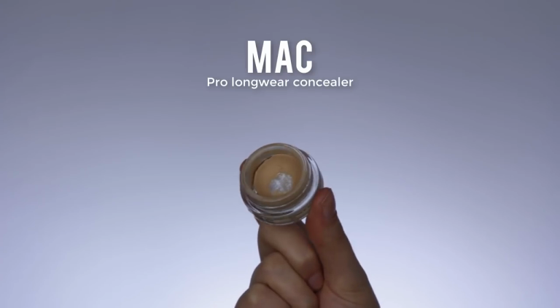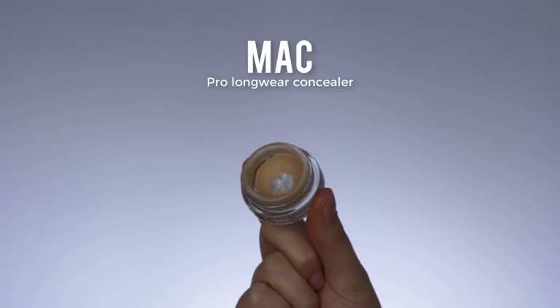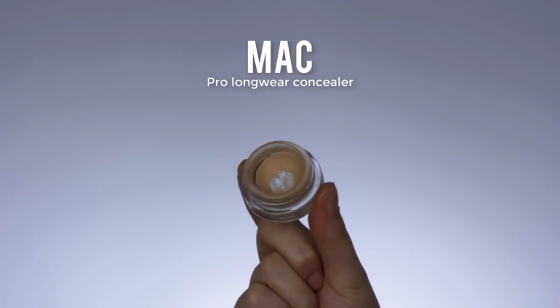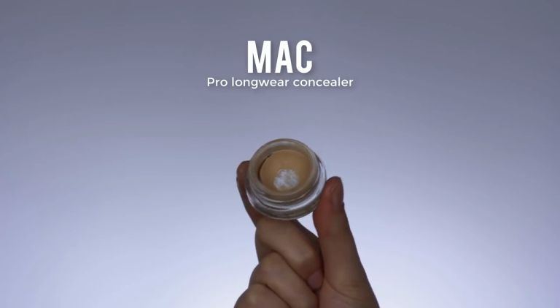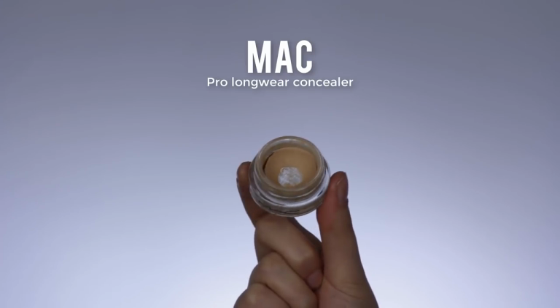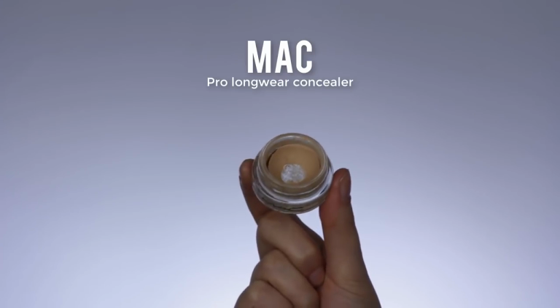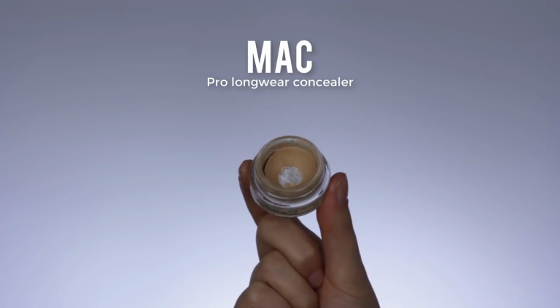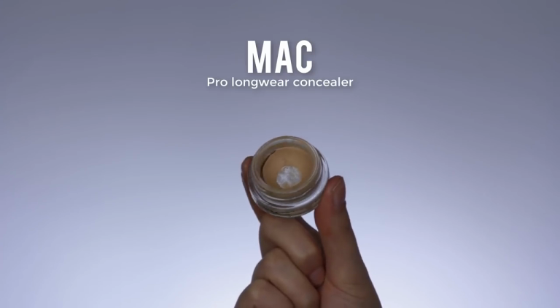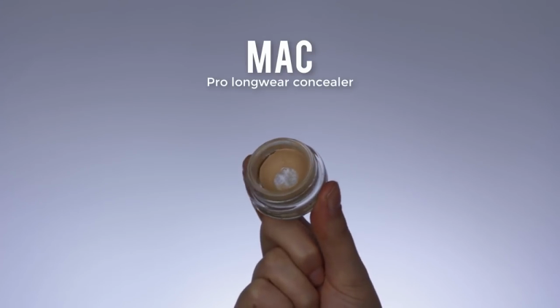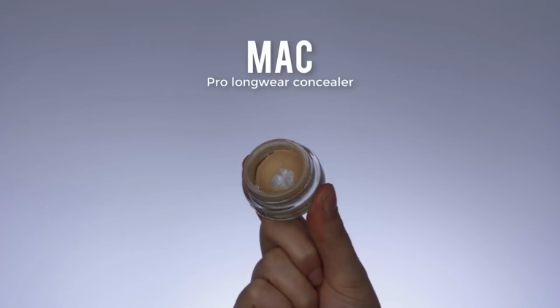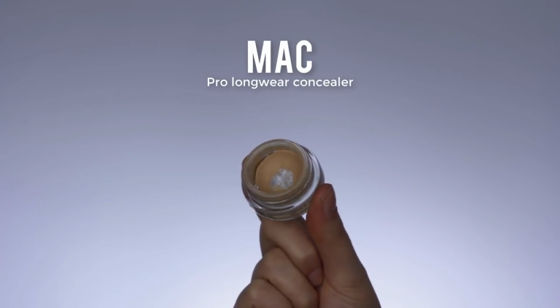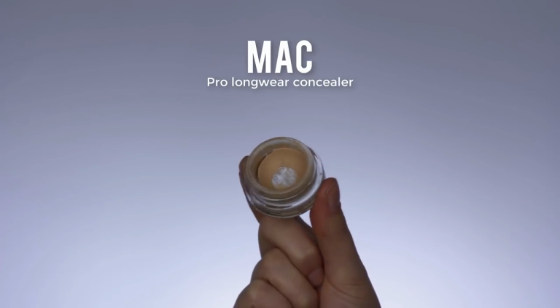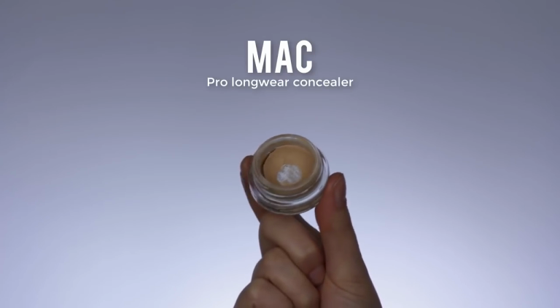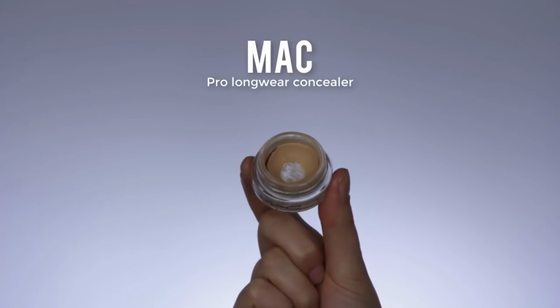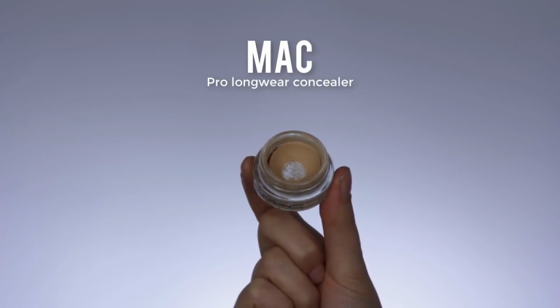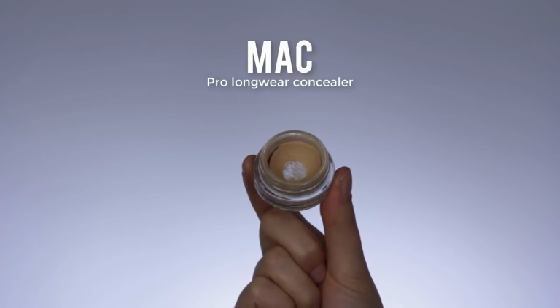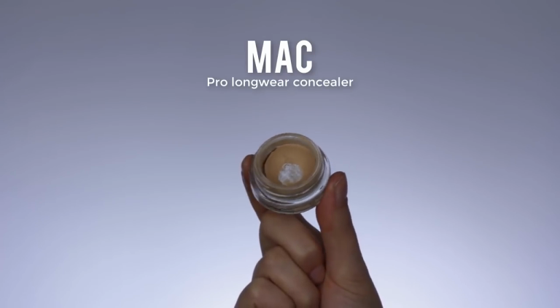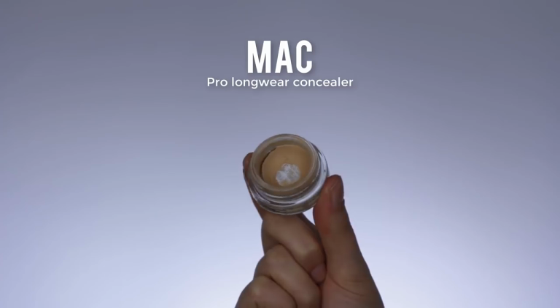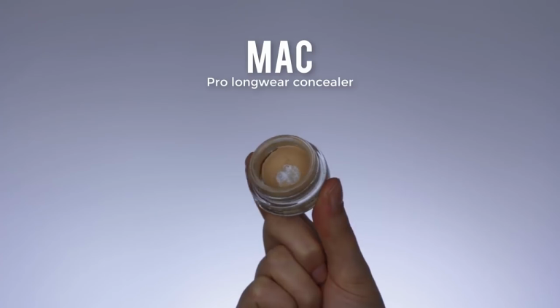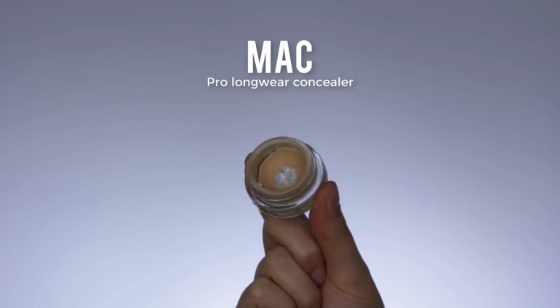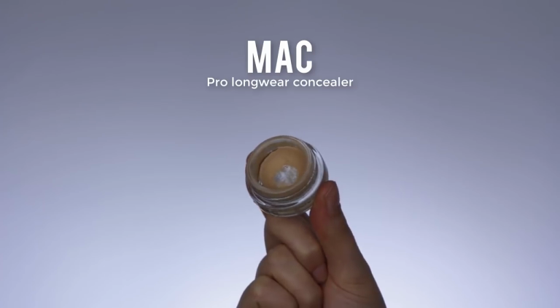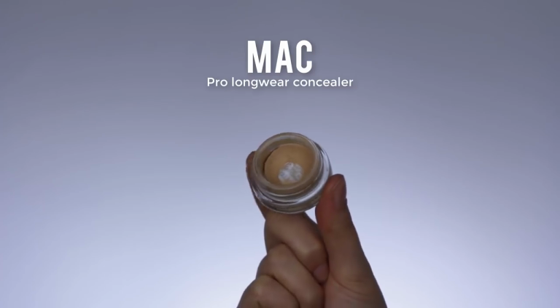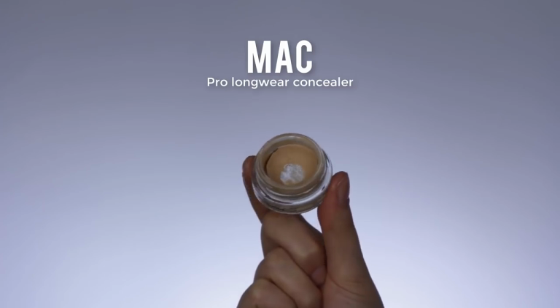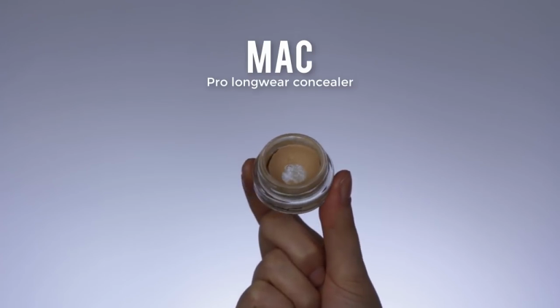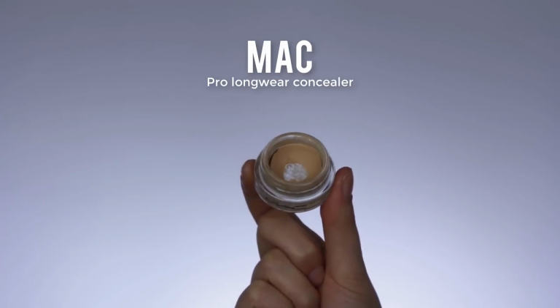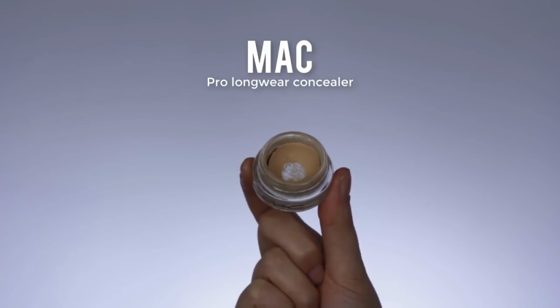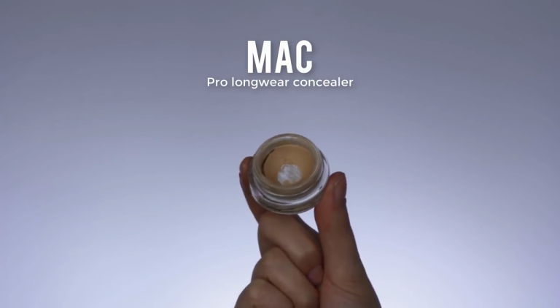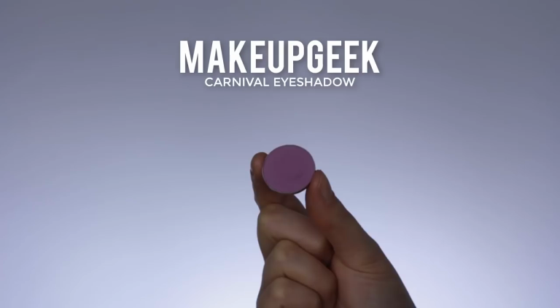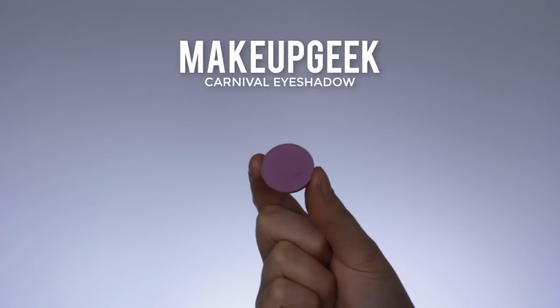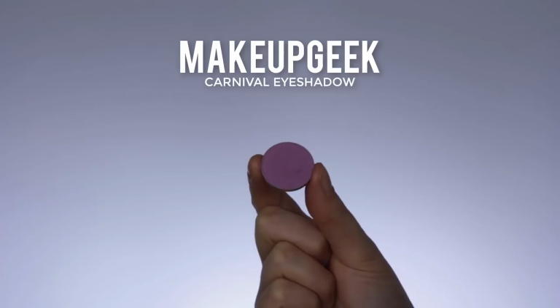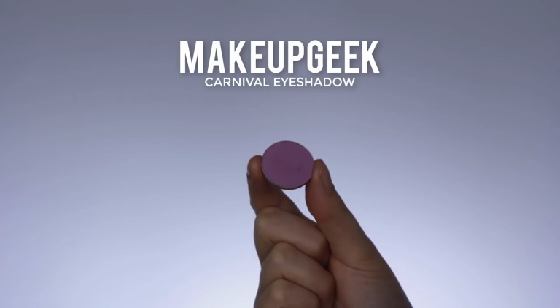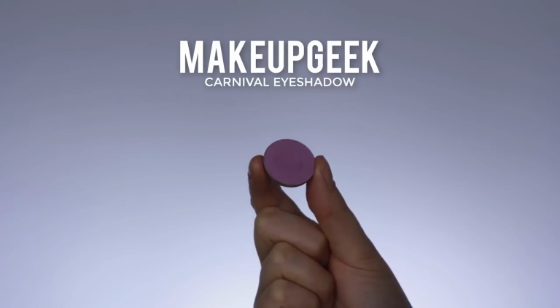Hey guys, welcome back to my YouTube channel! Today I'm going to show you how I created this colorful cut crease.